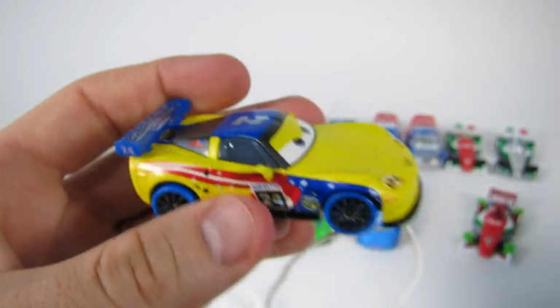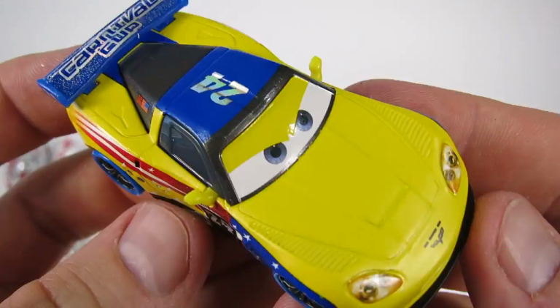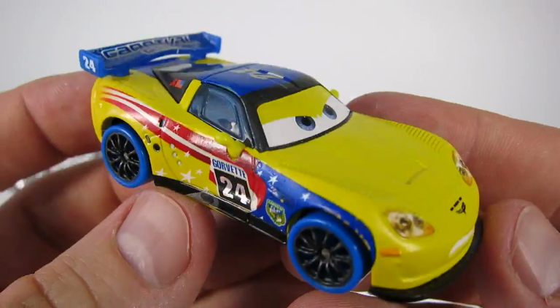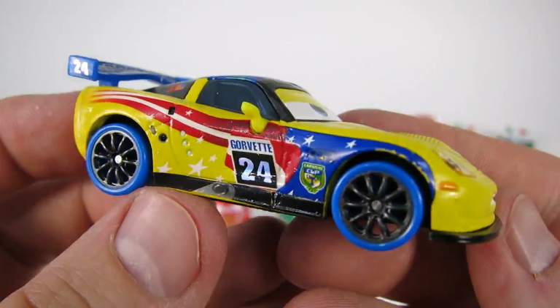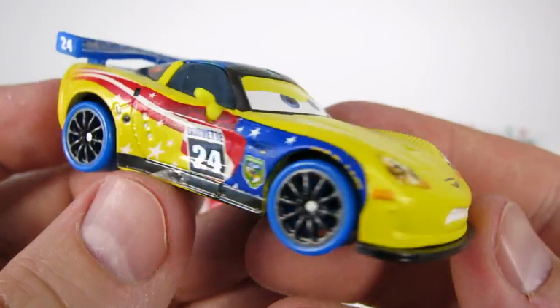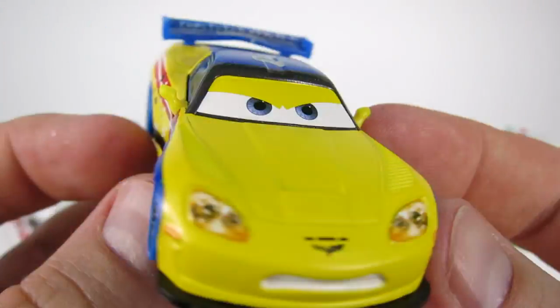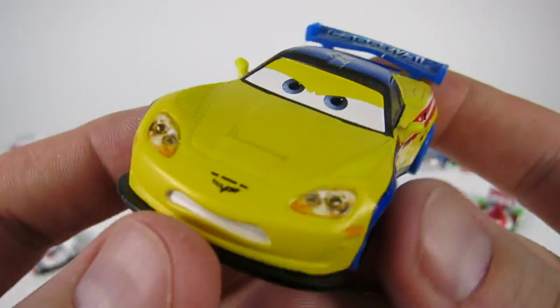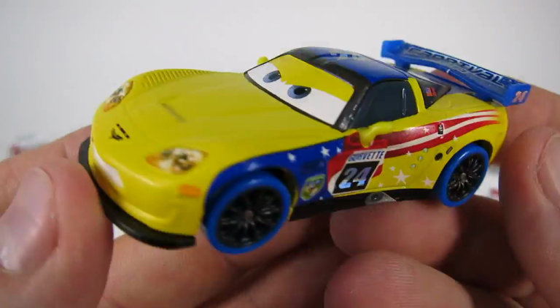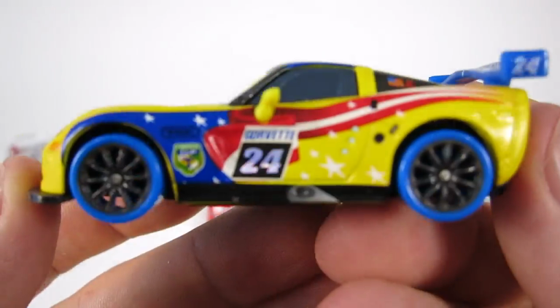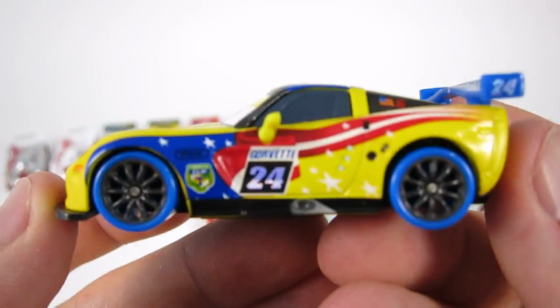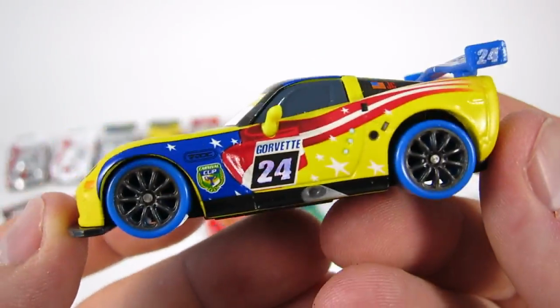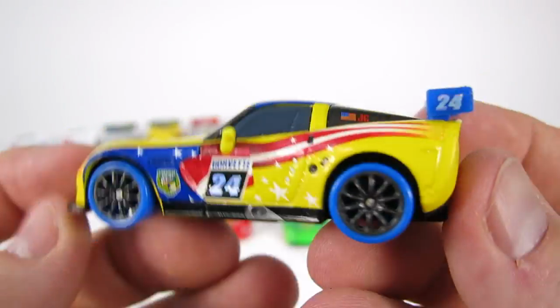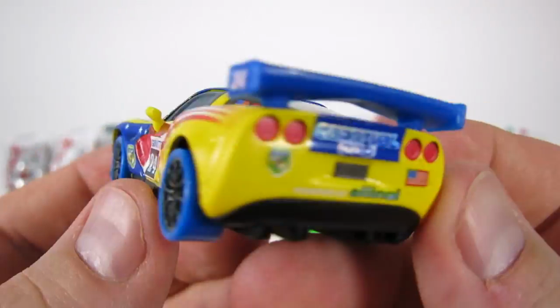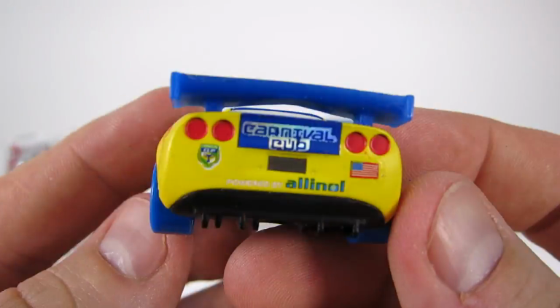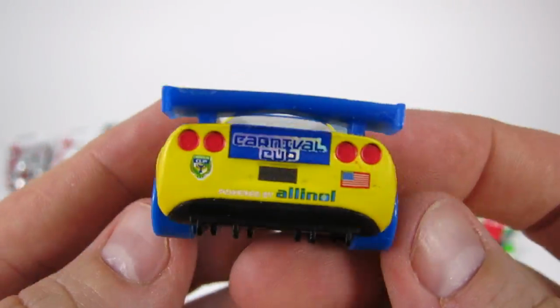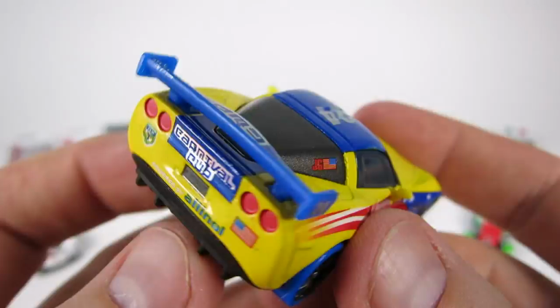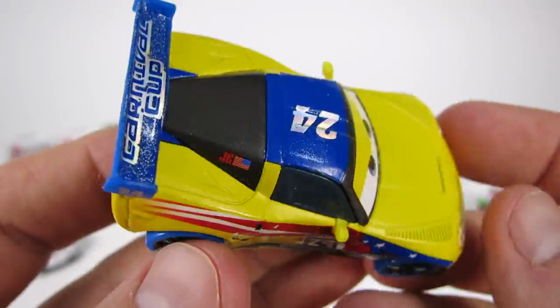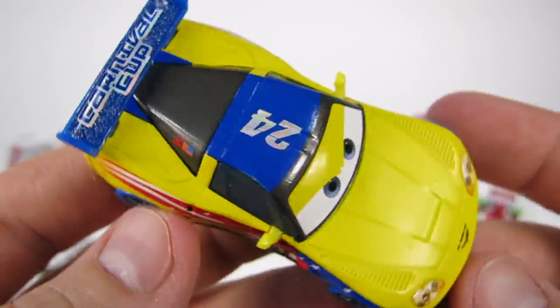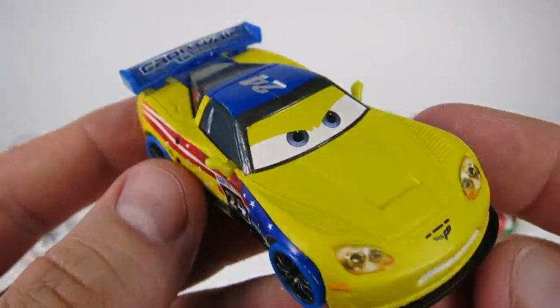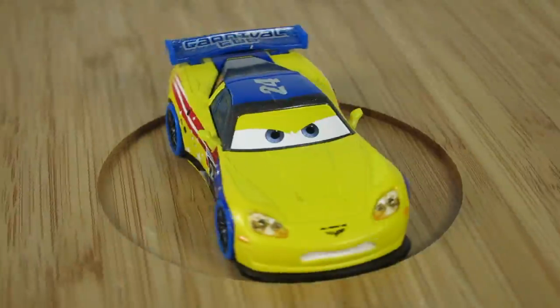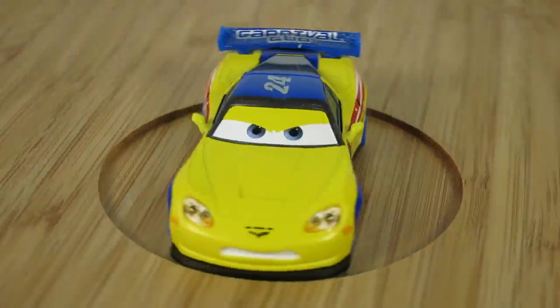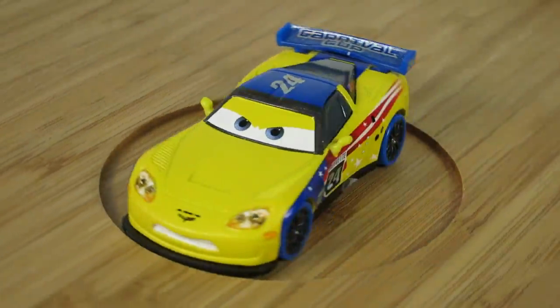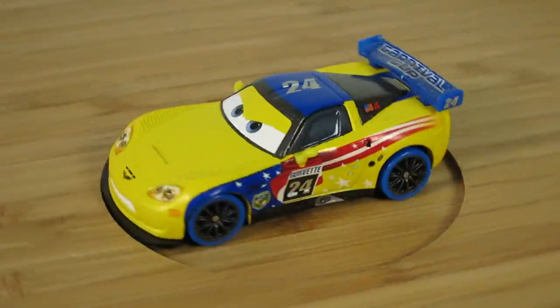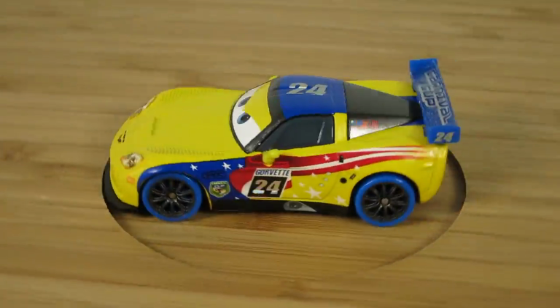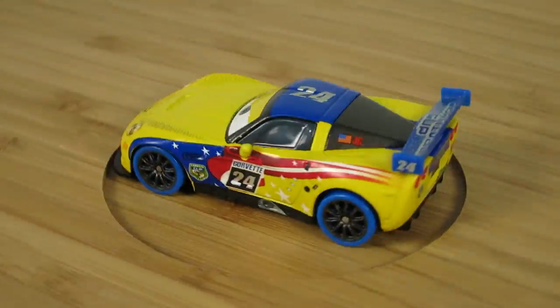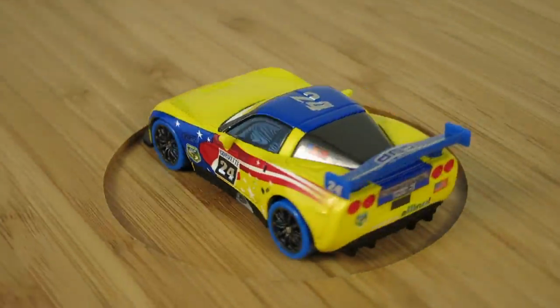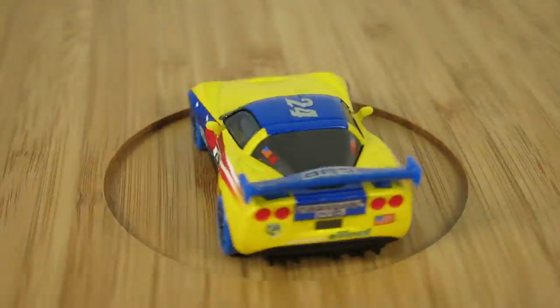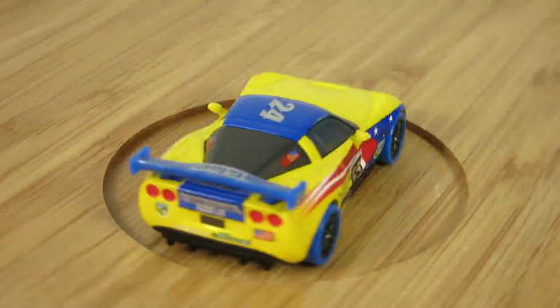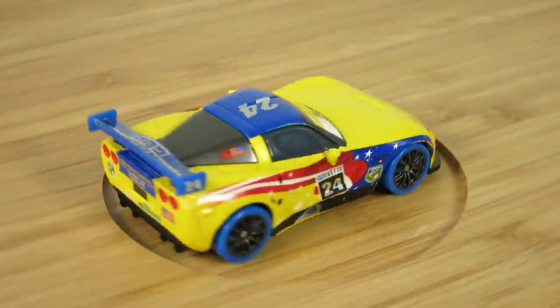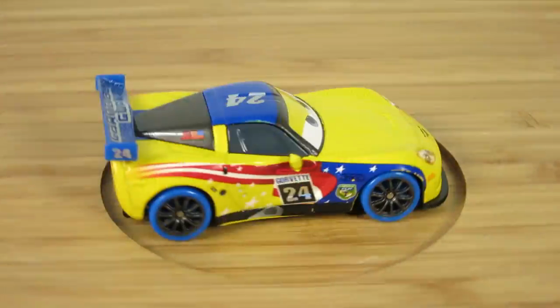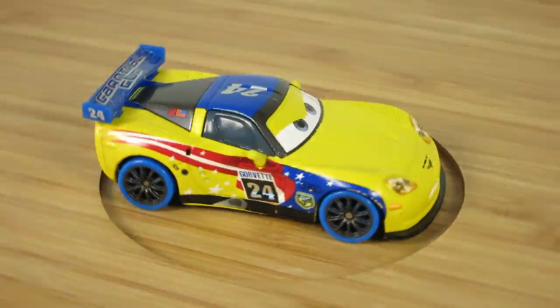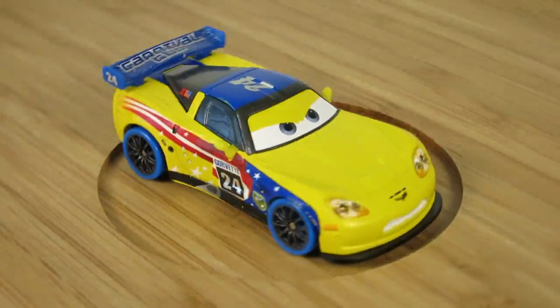I really like the extra blue on Jeff Gorvette with the yellow, and he even has blue tires to match.